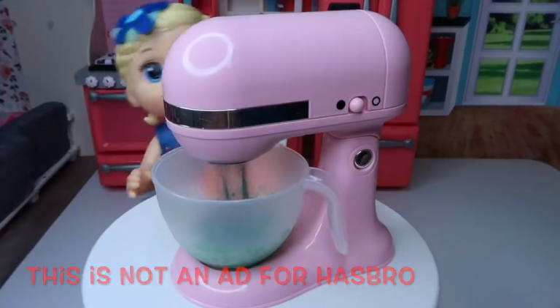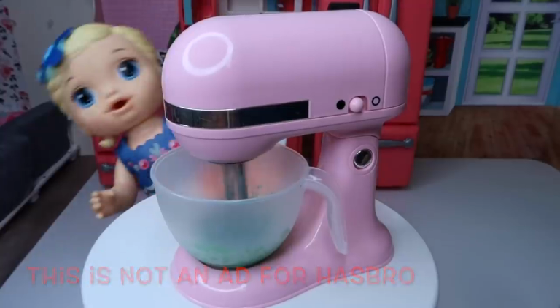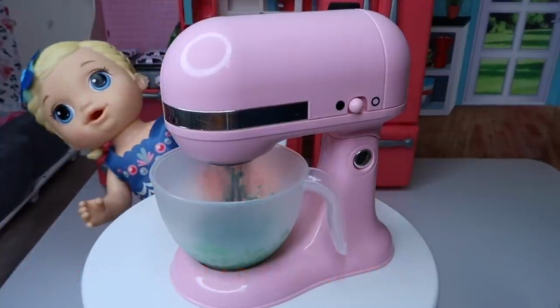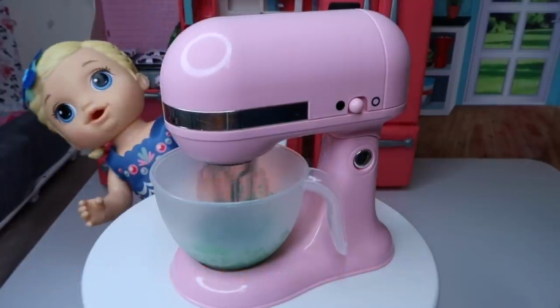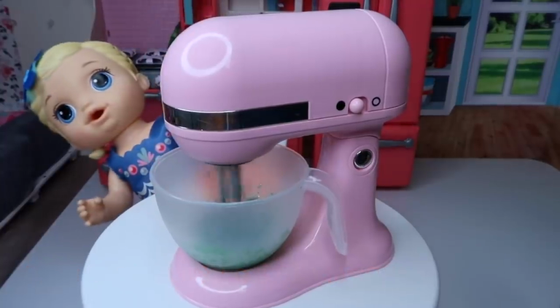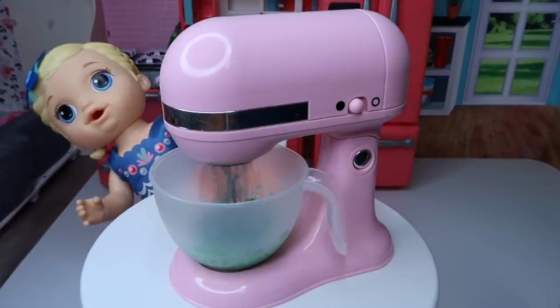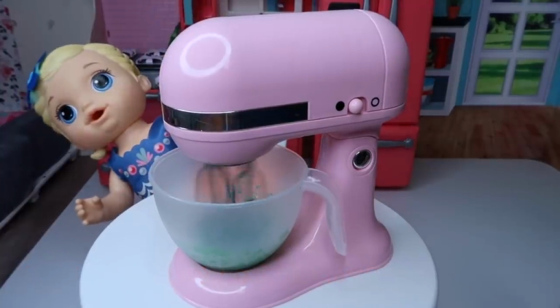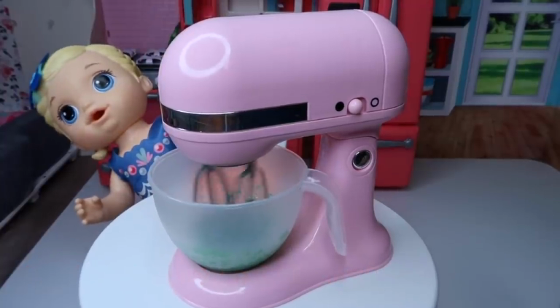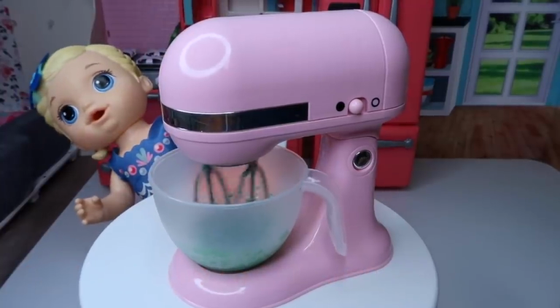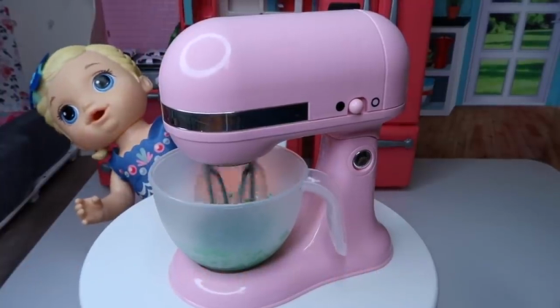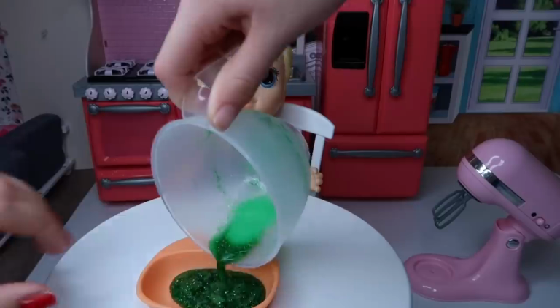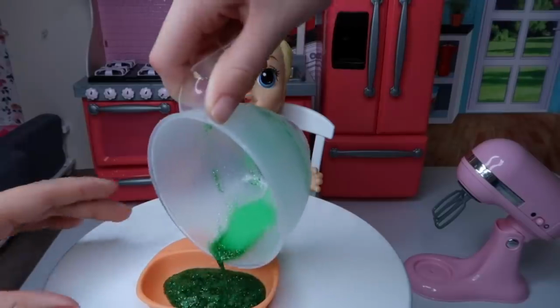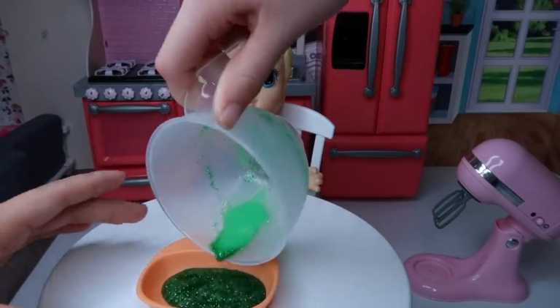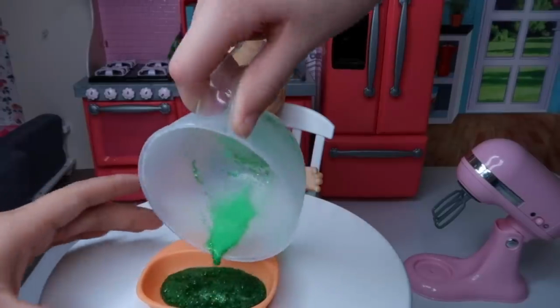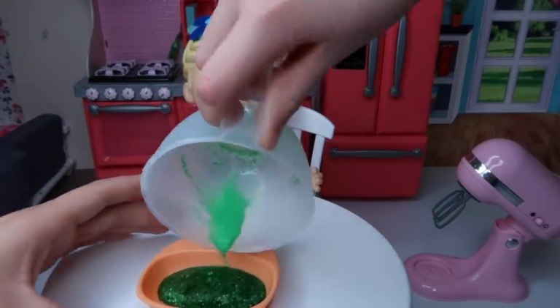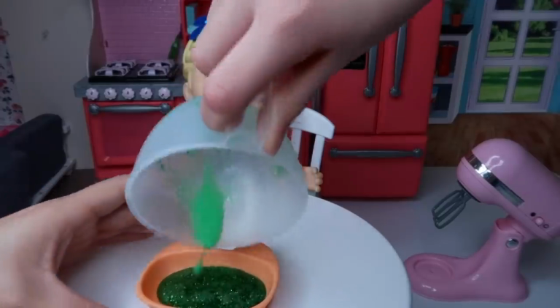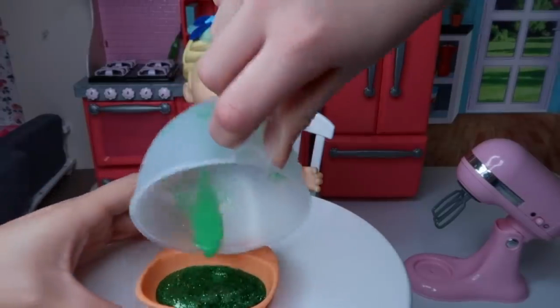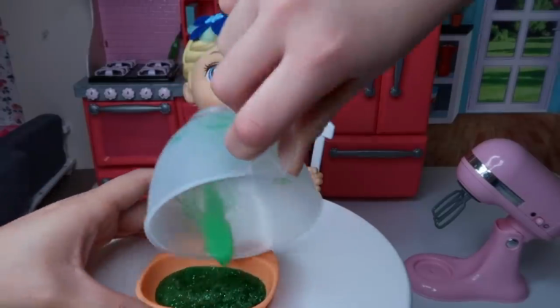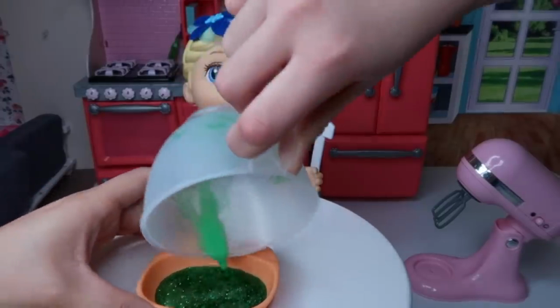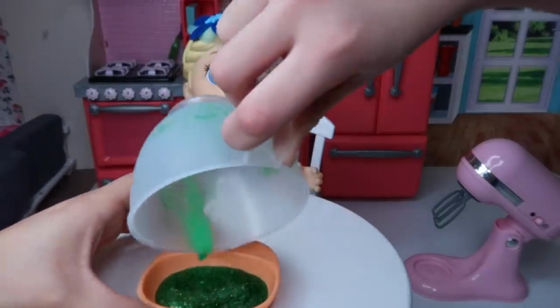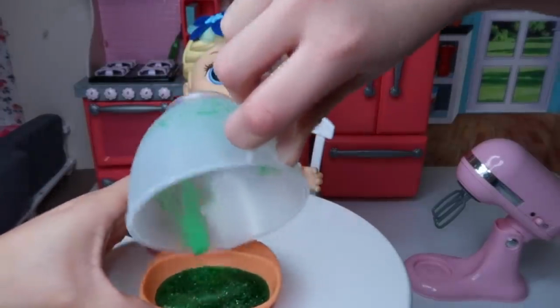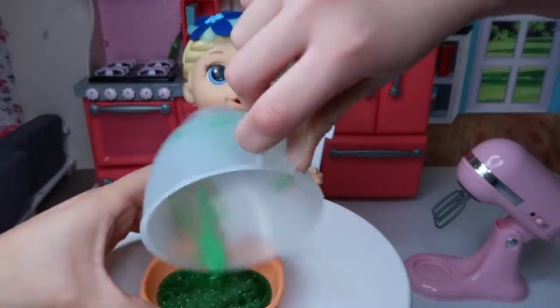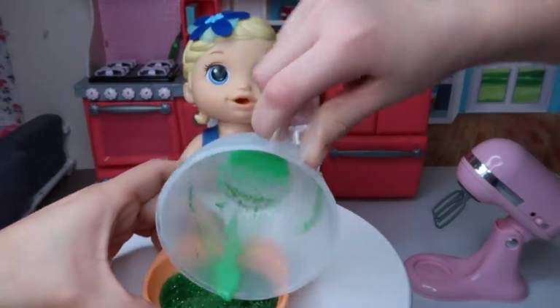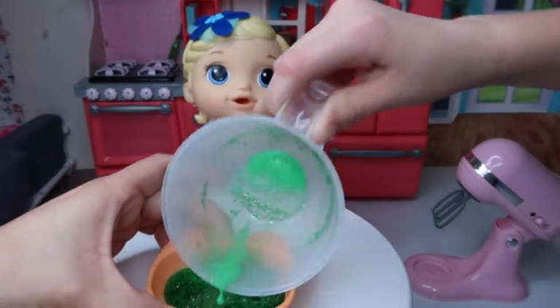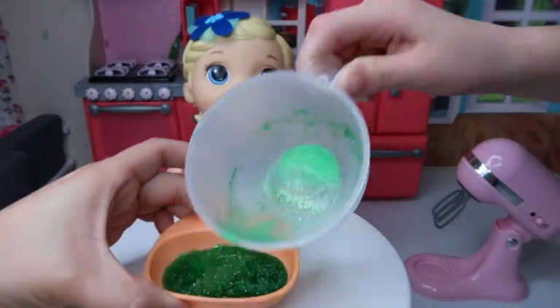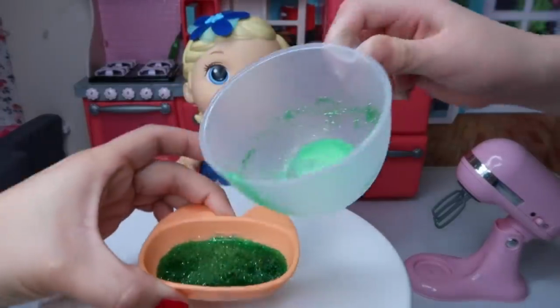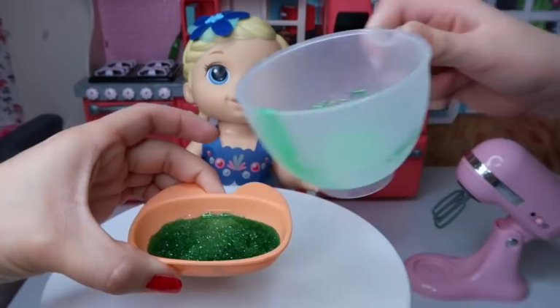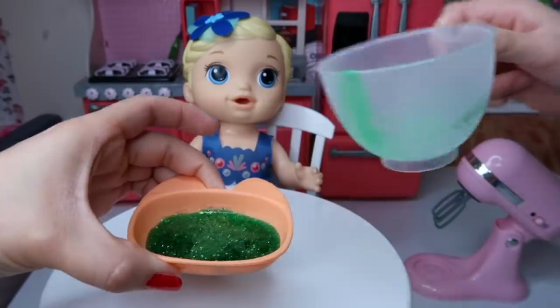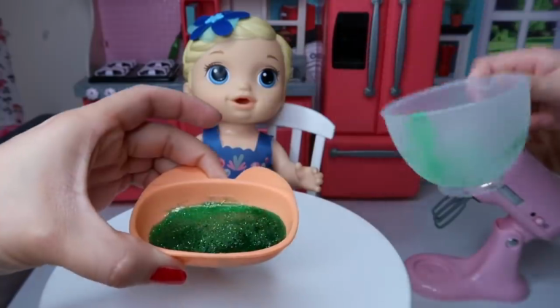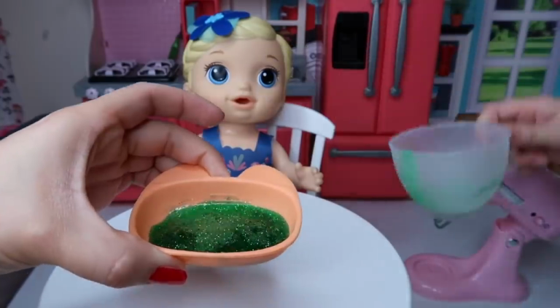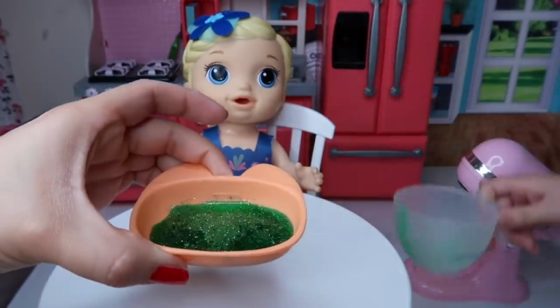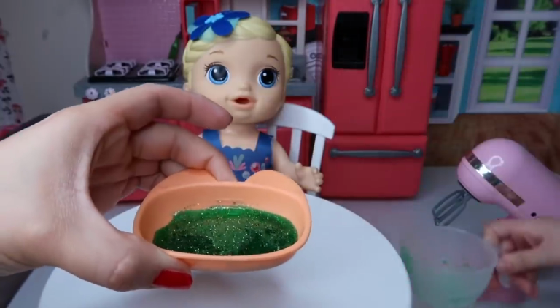It's gonna taste delicious! And here we have the mermaid food. Look at that. That's cool.